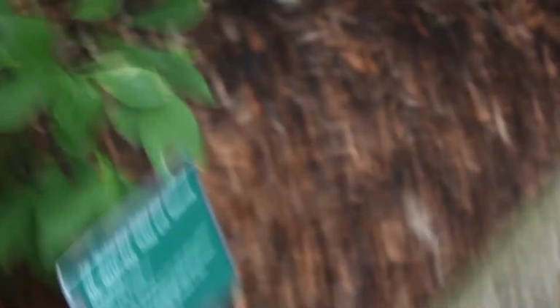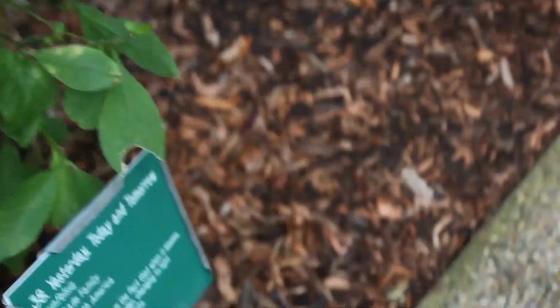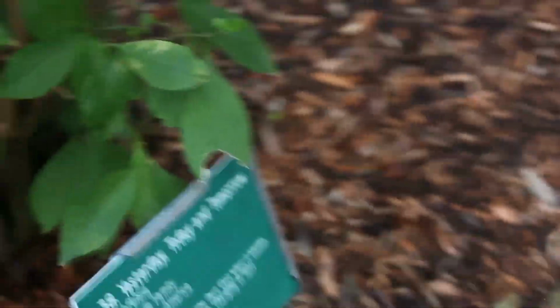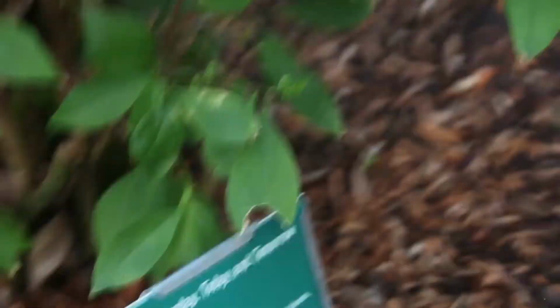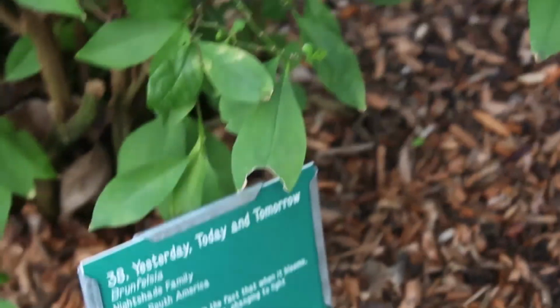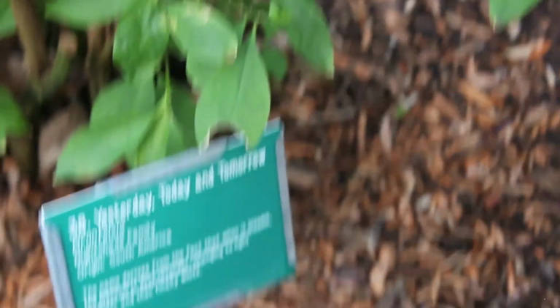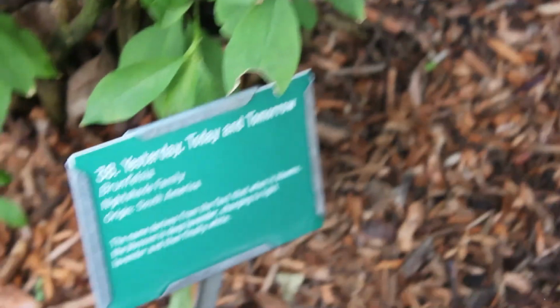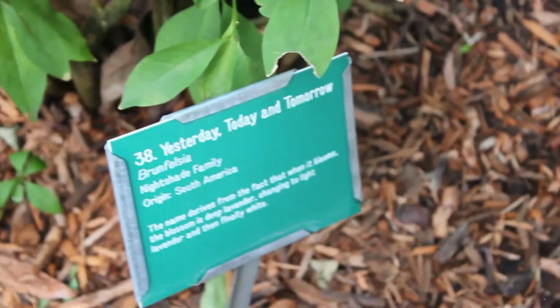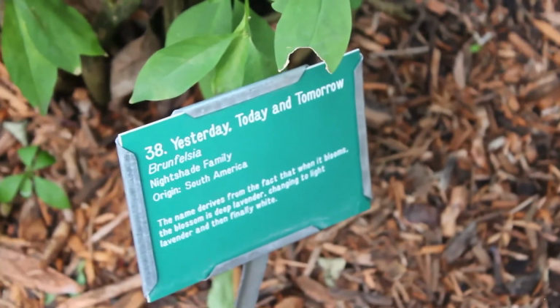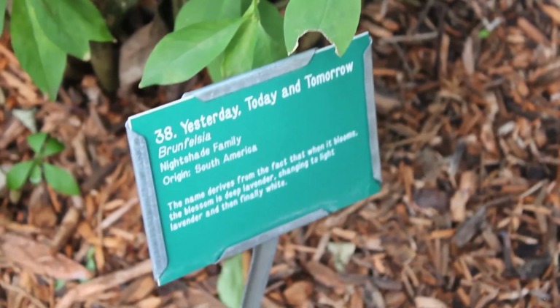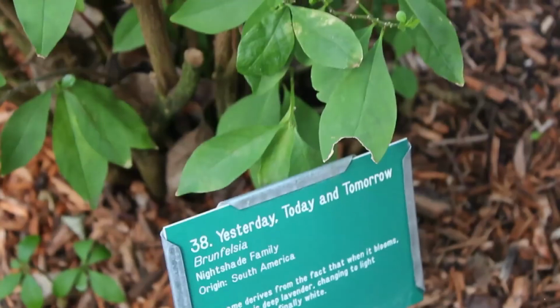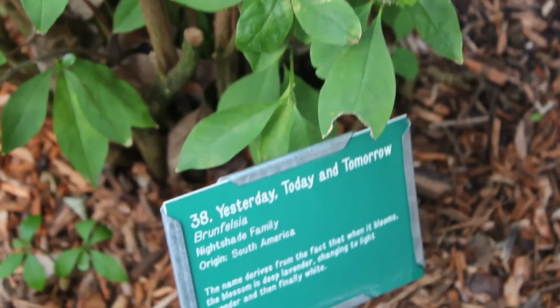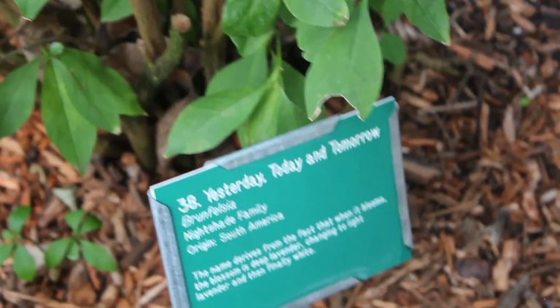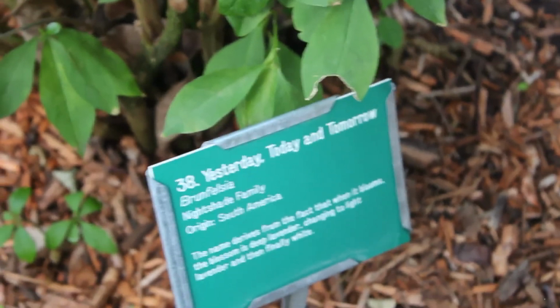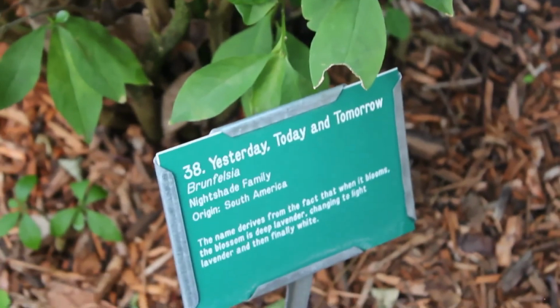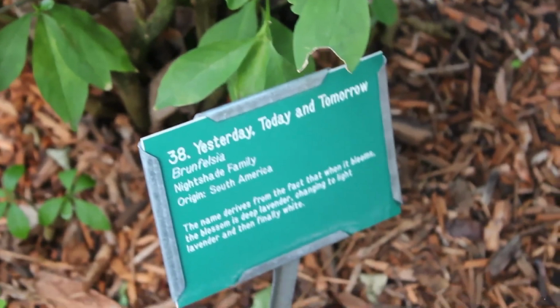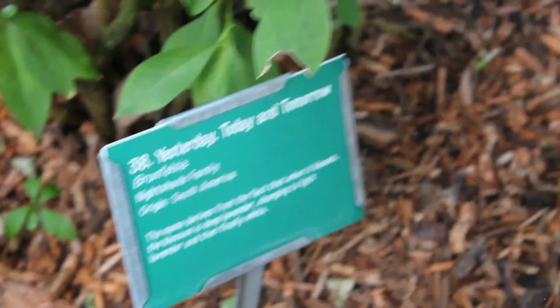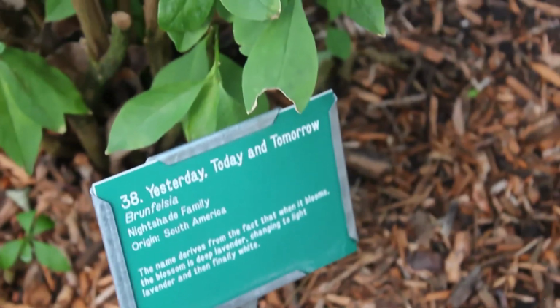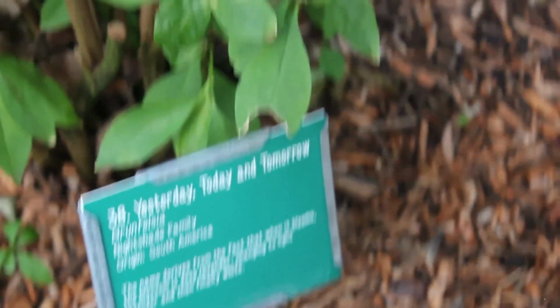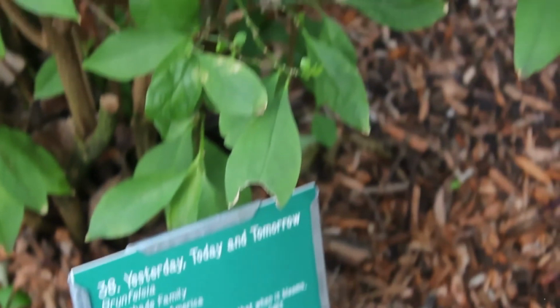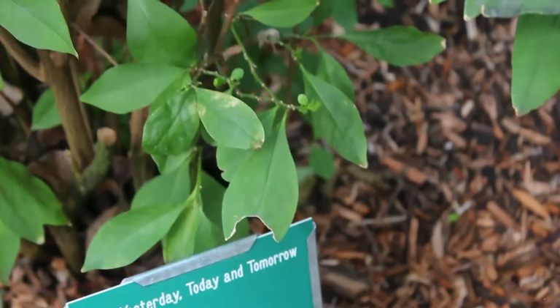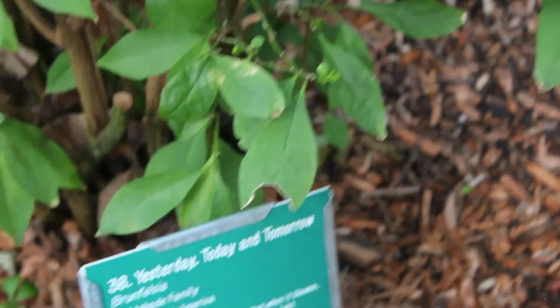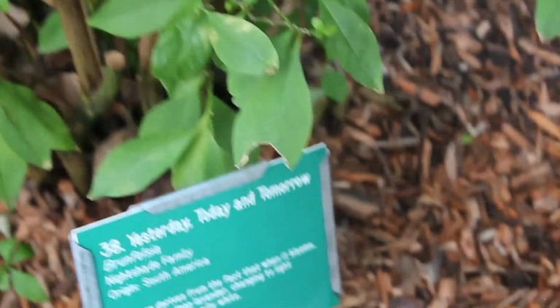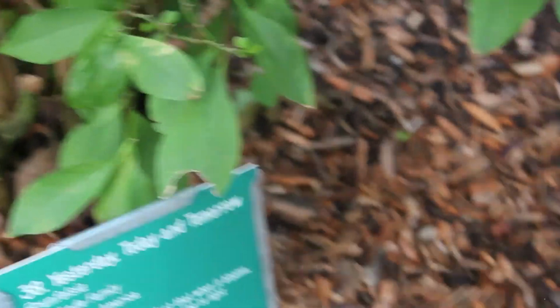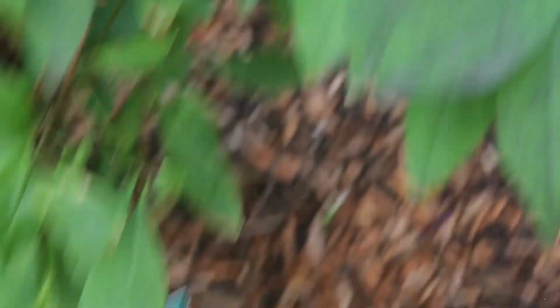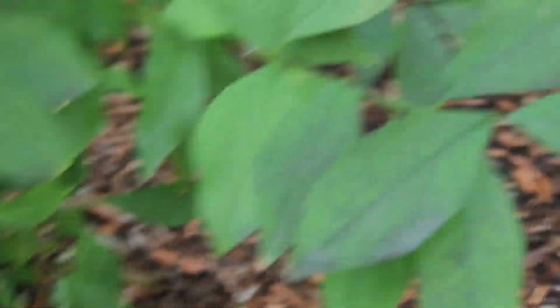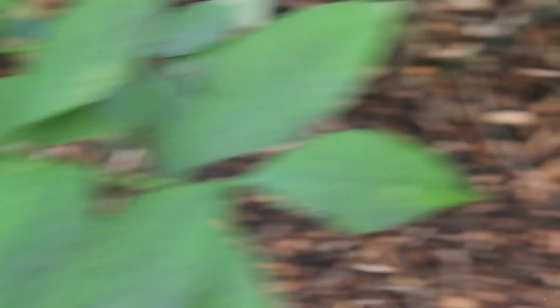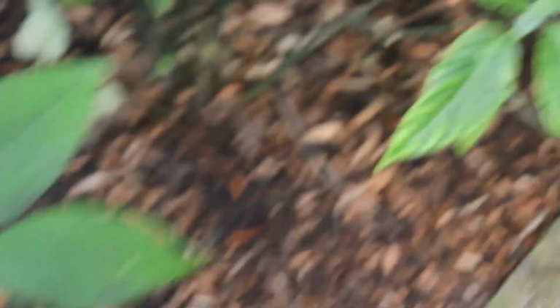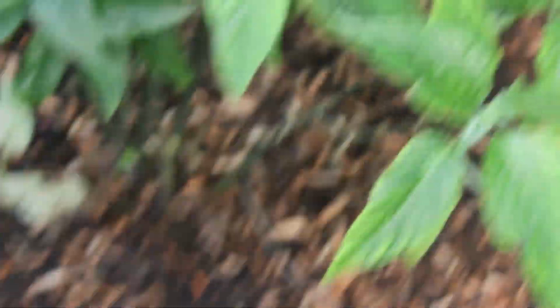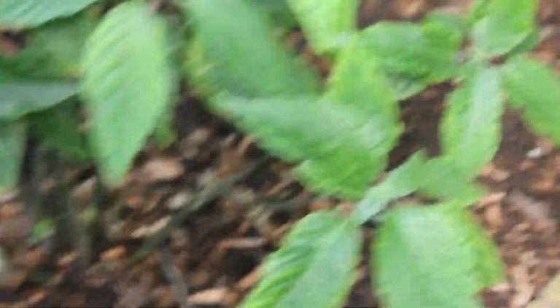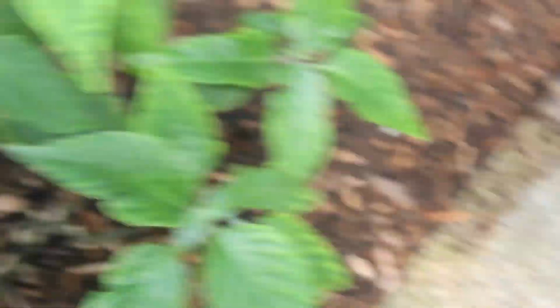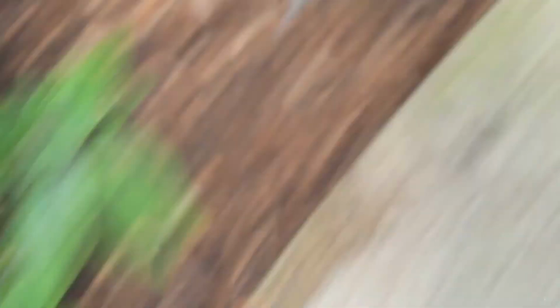Yesterday, today, tomorrow. We're going to stop it. Why is it called that? I don't know. Who would name a flower — plant — based off of time?